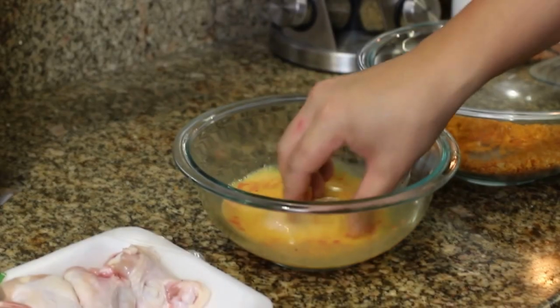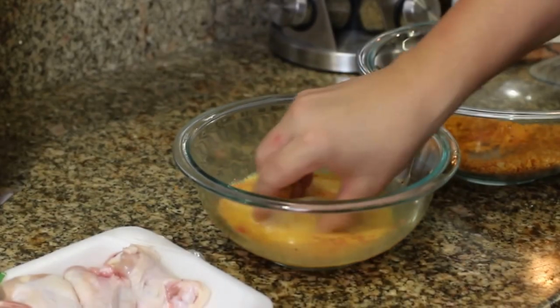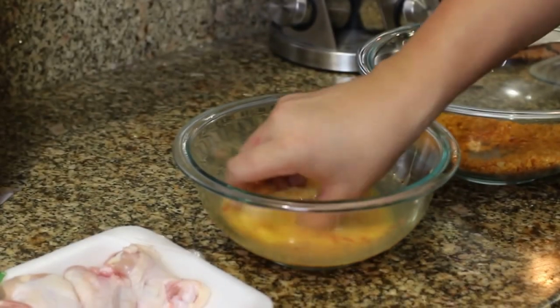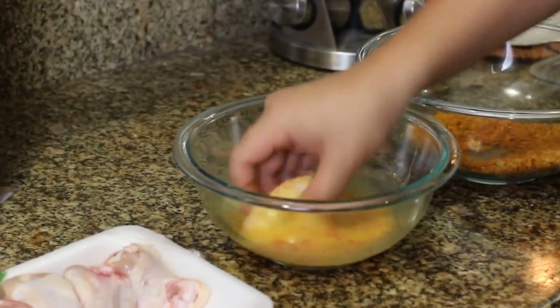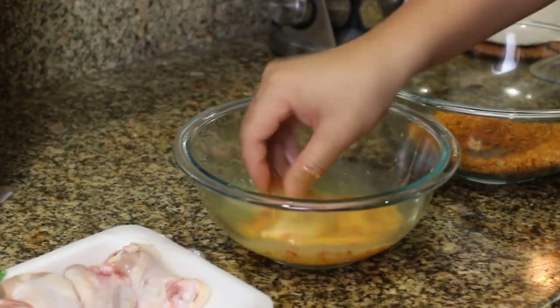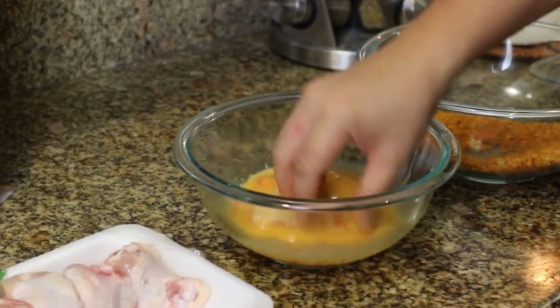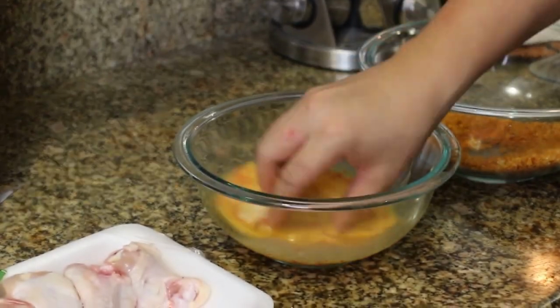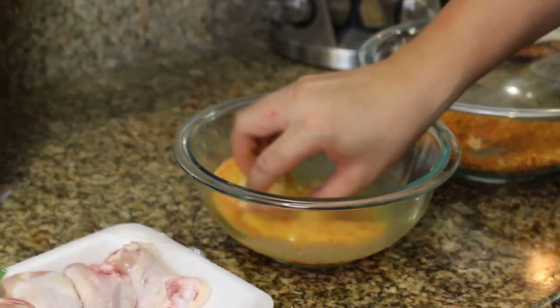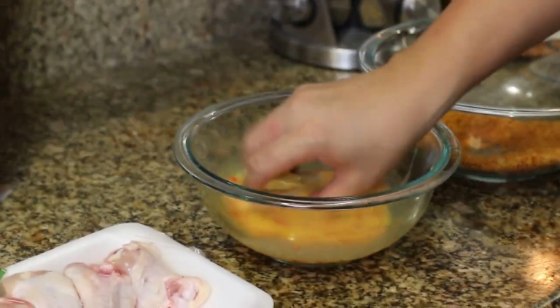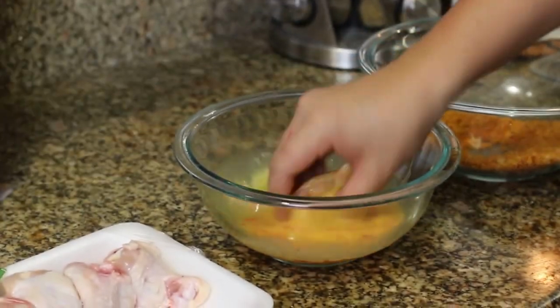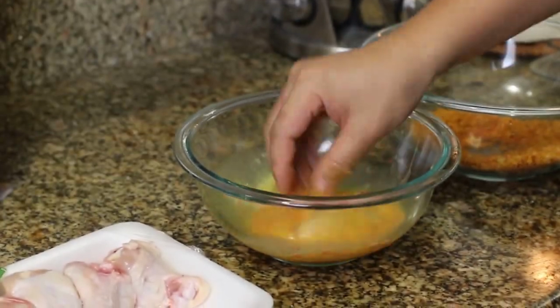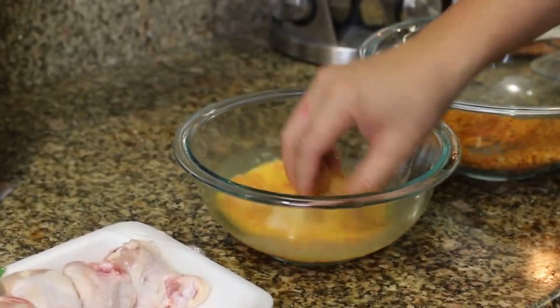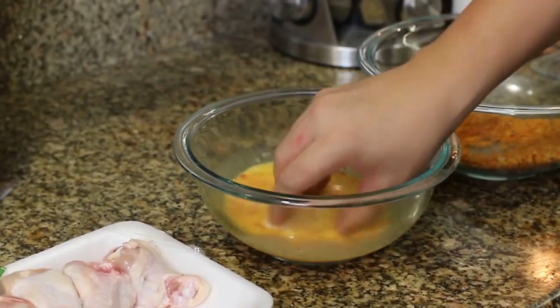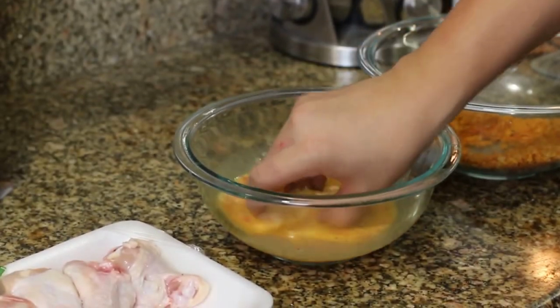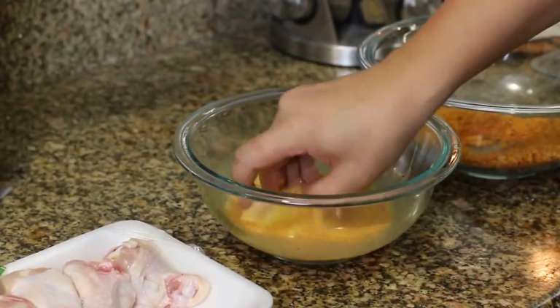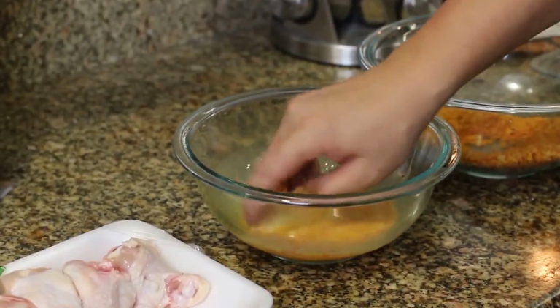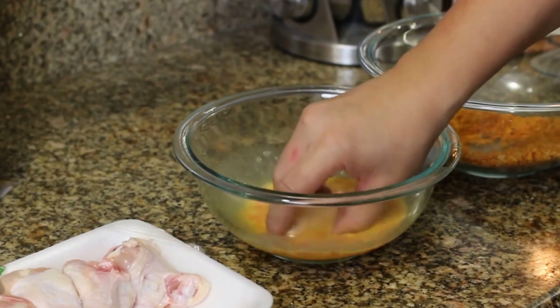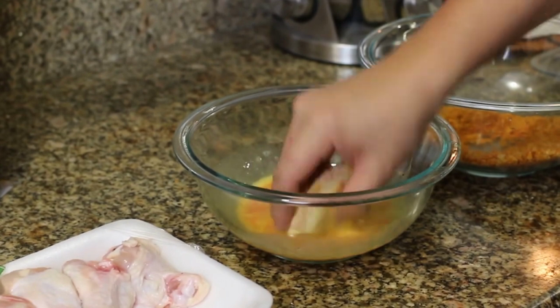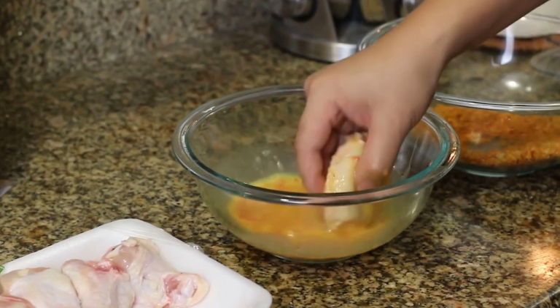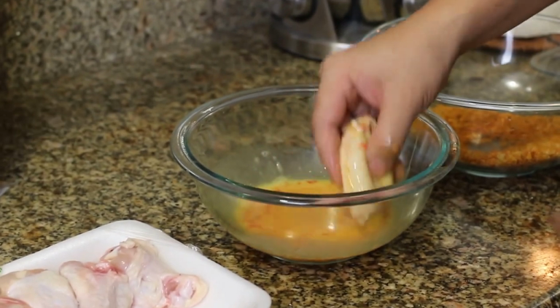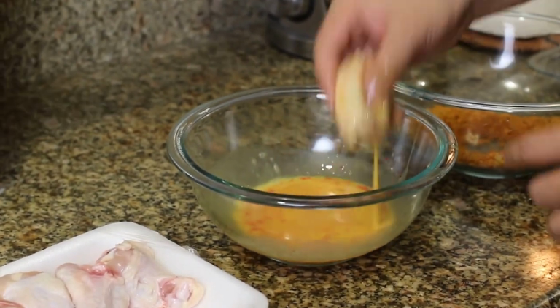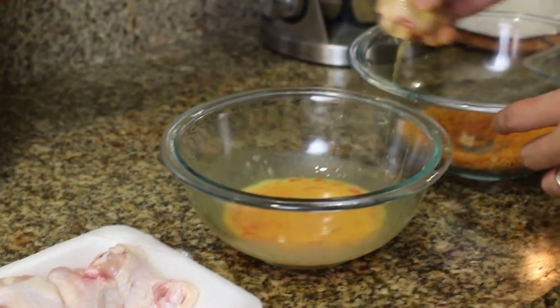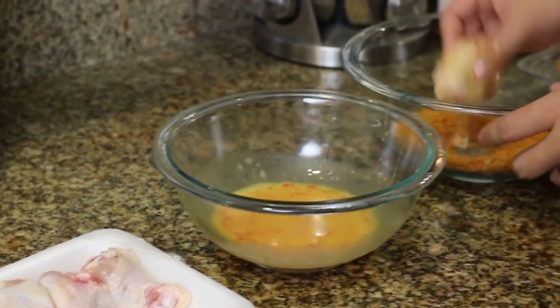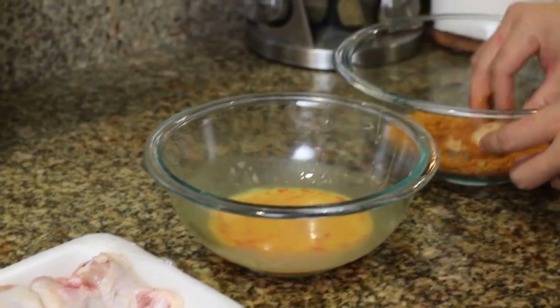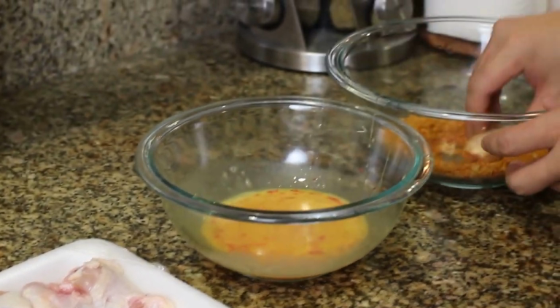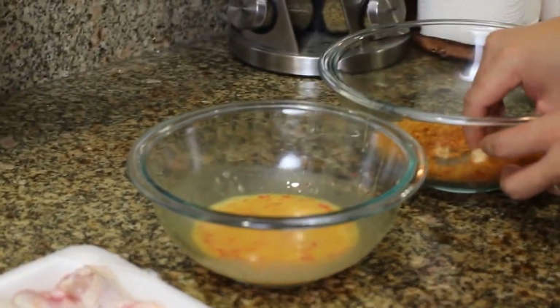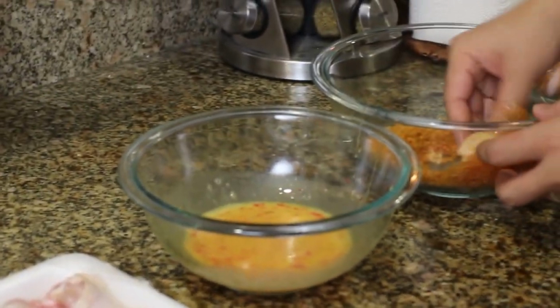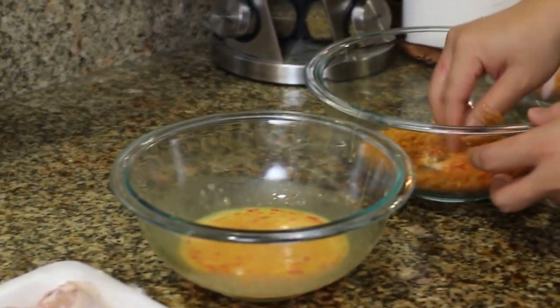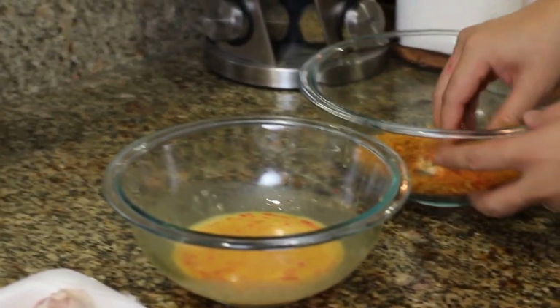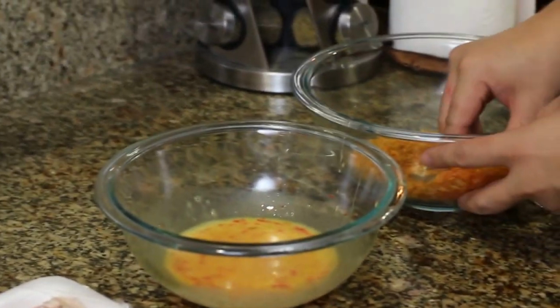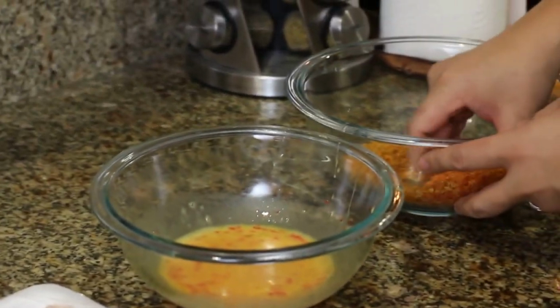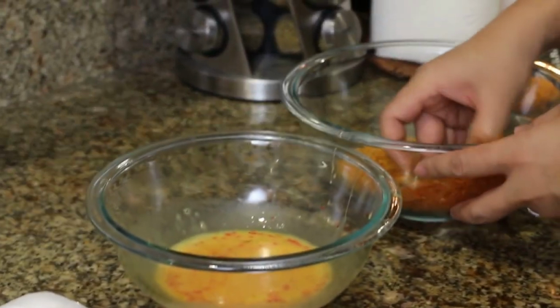Now we're going to make the rest of the wings, so we're just going to coat some more wings.